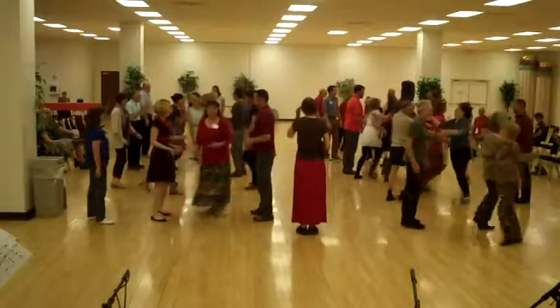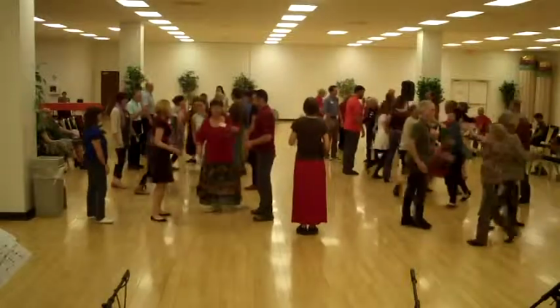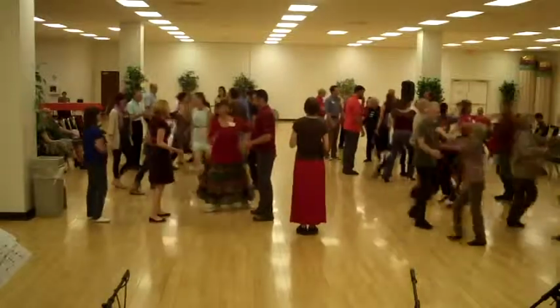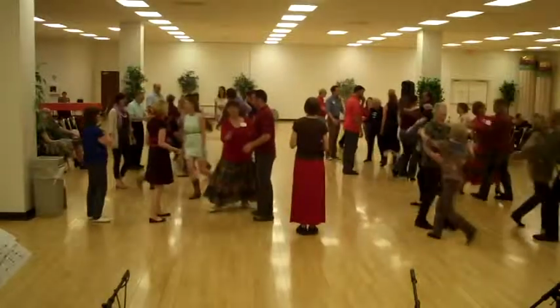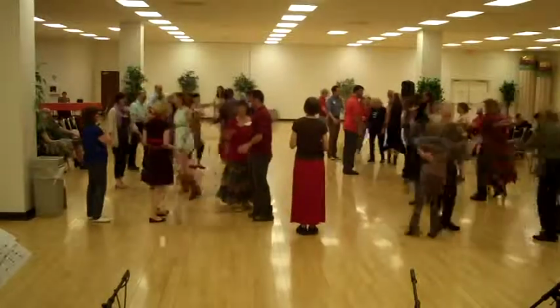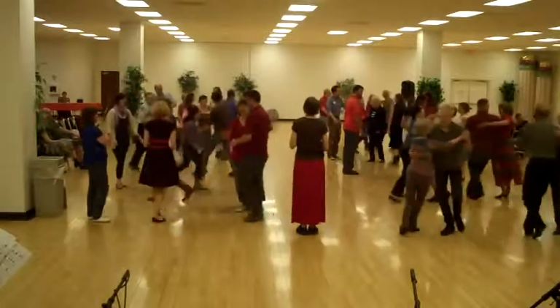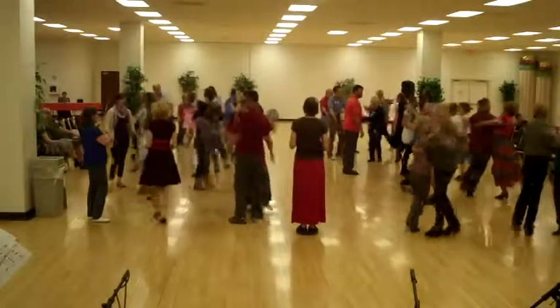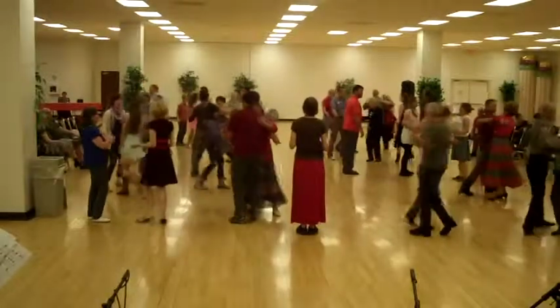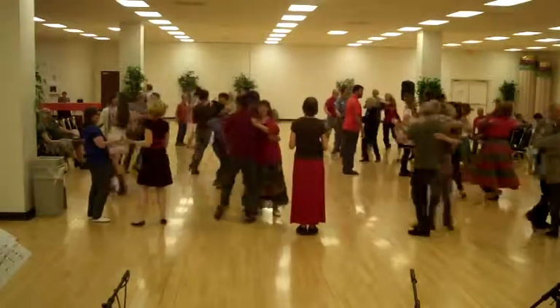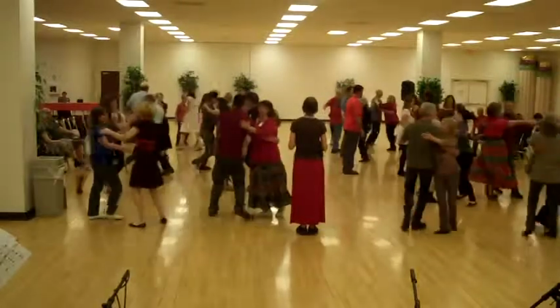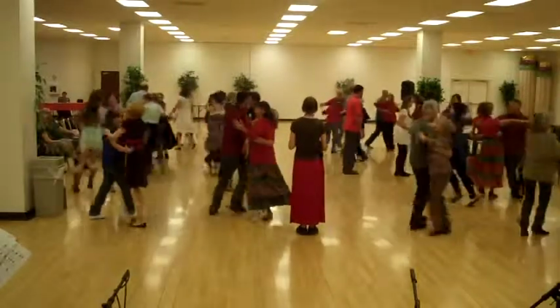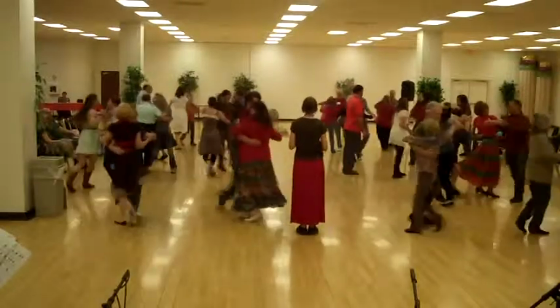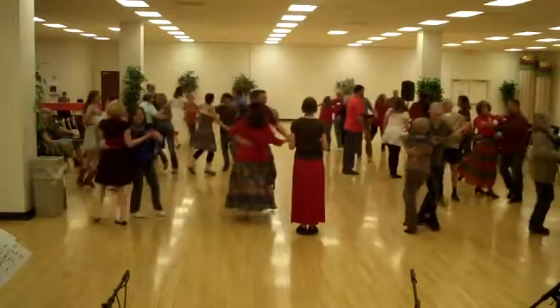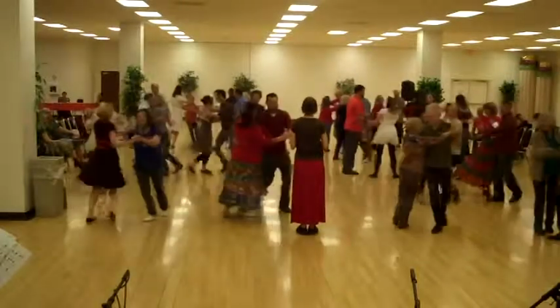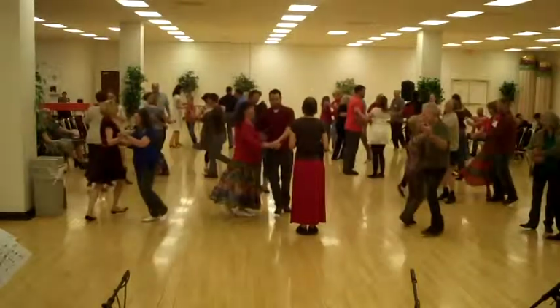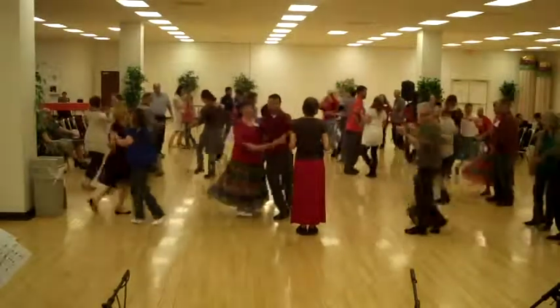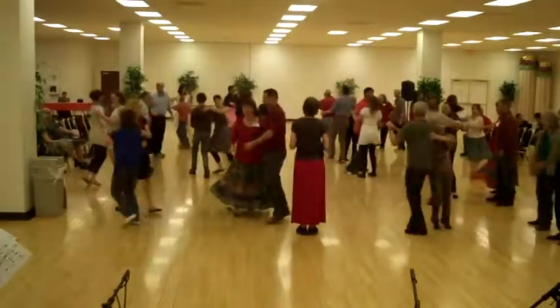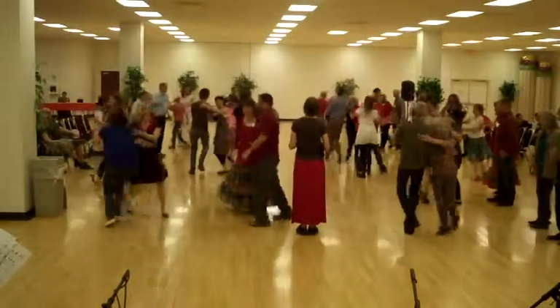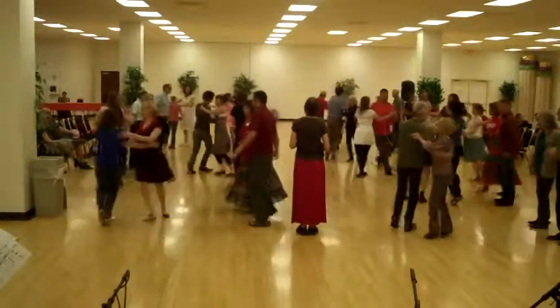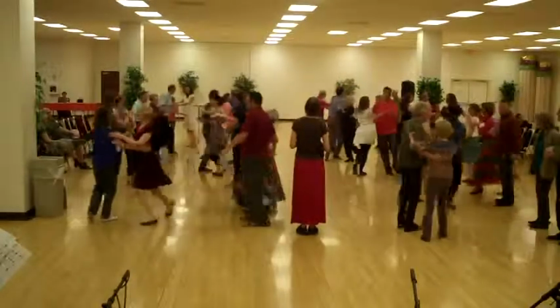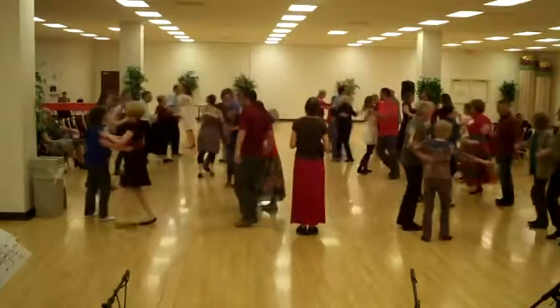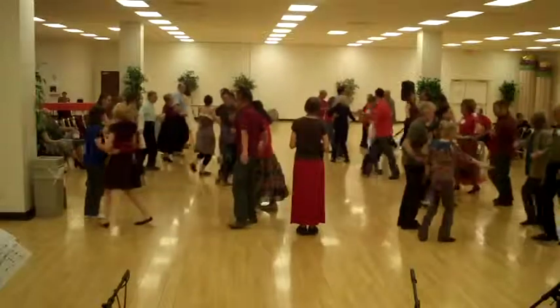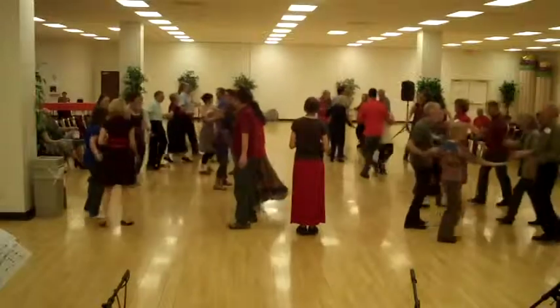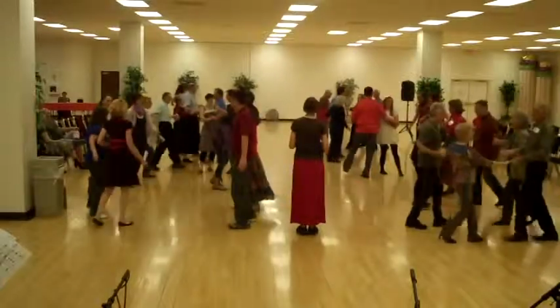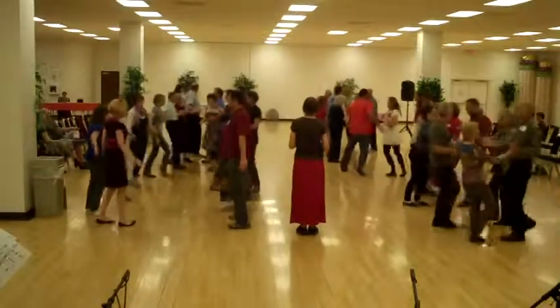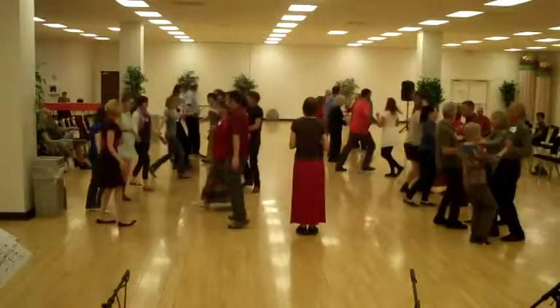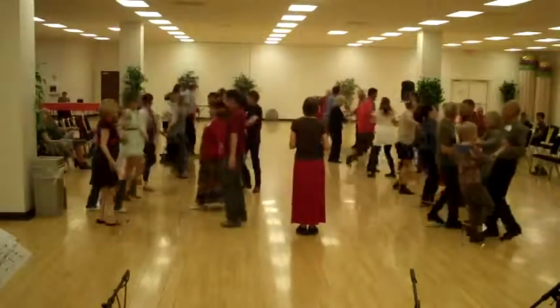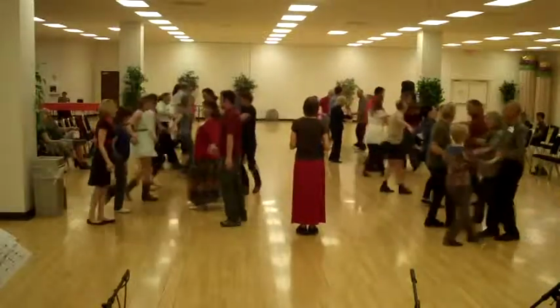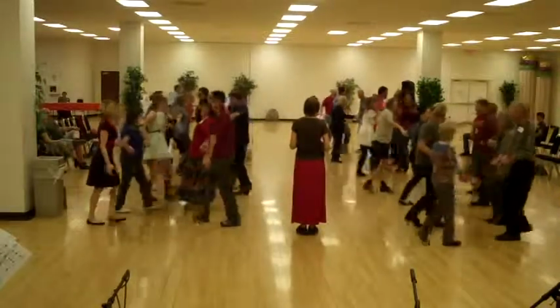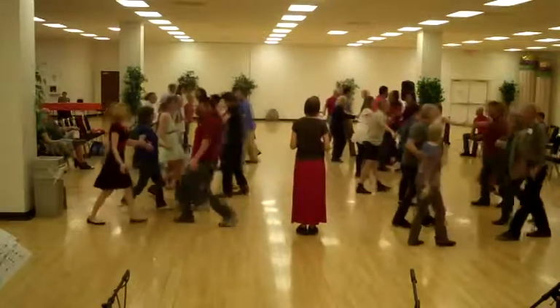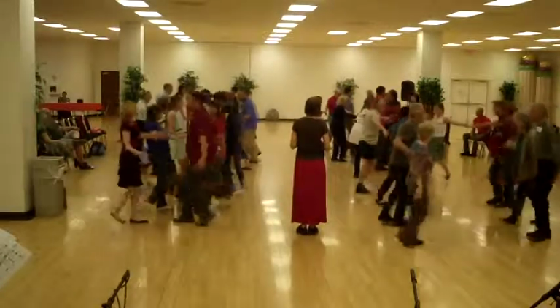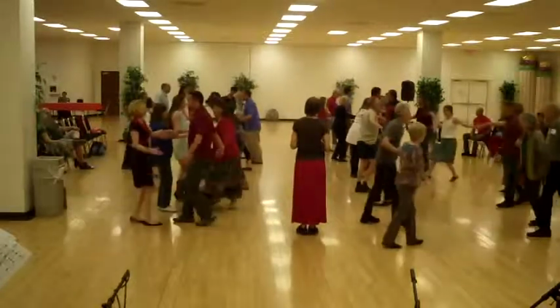Get to your neighbor, swing your neighbor. Long lines, go forward and back. Bend the middle, swing to the middle.